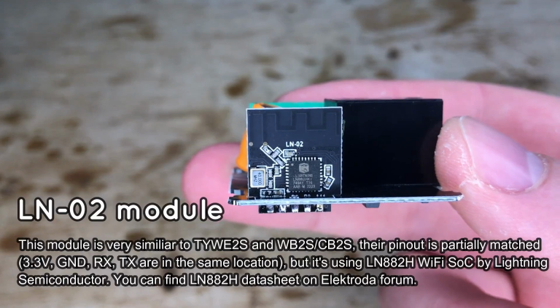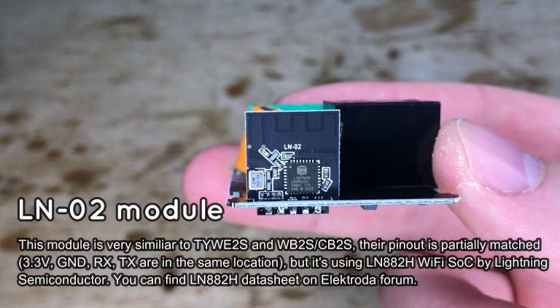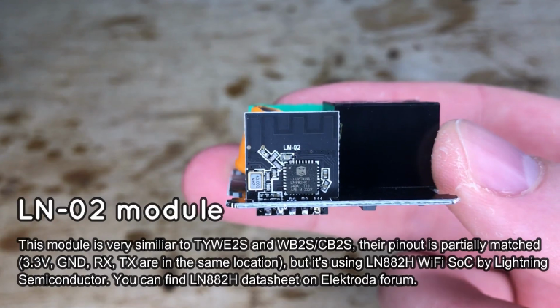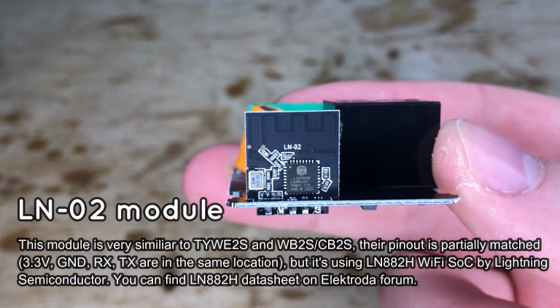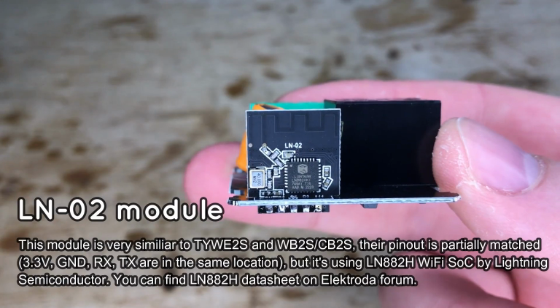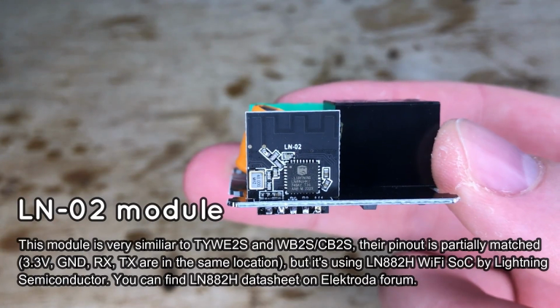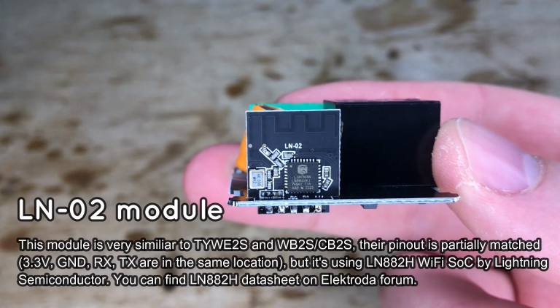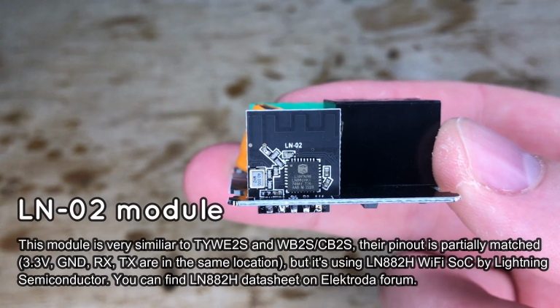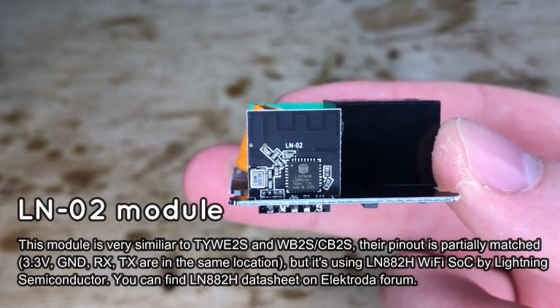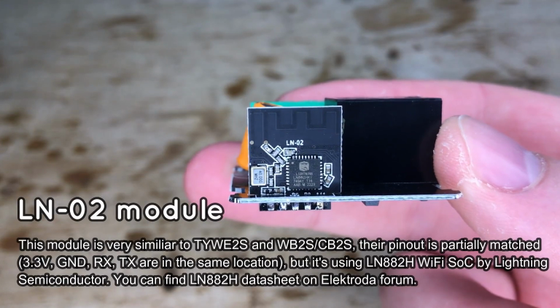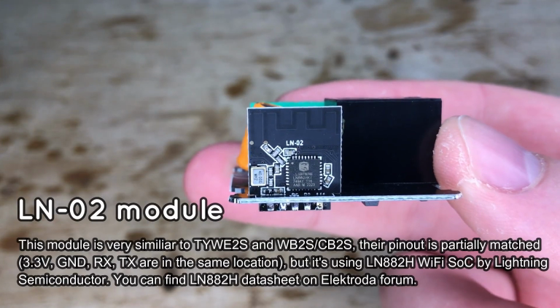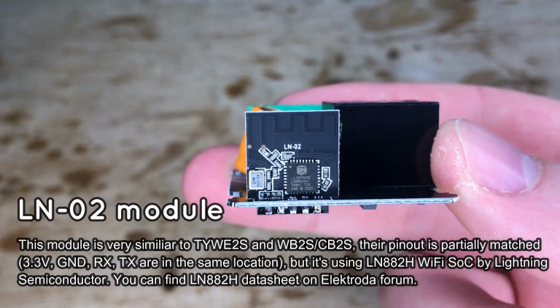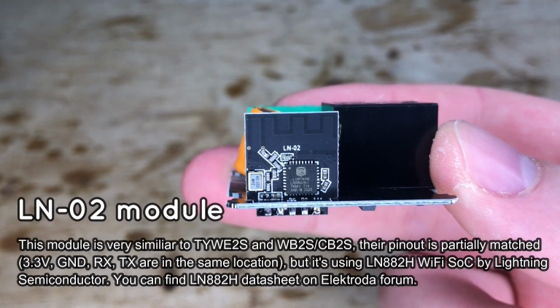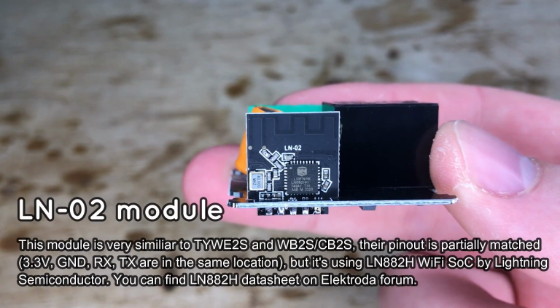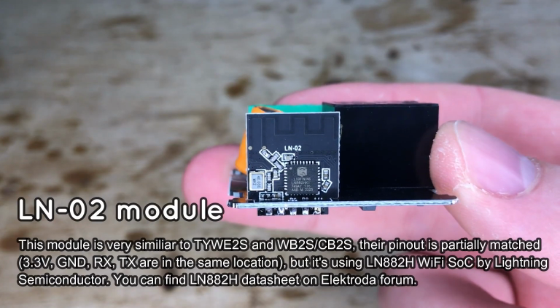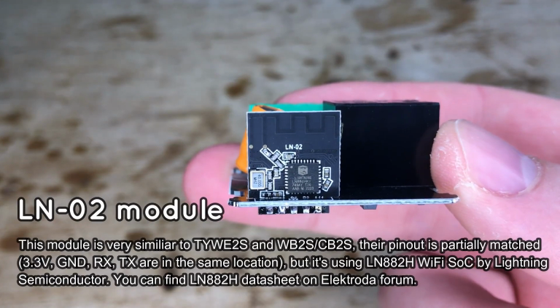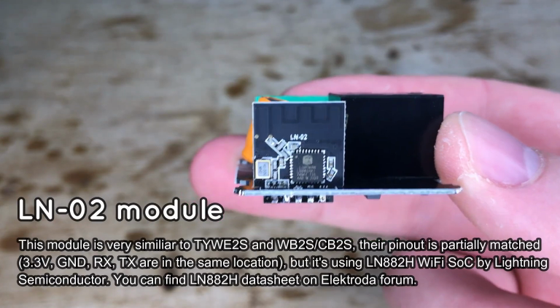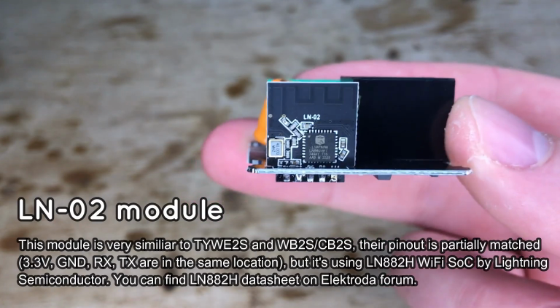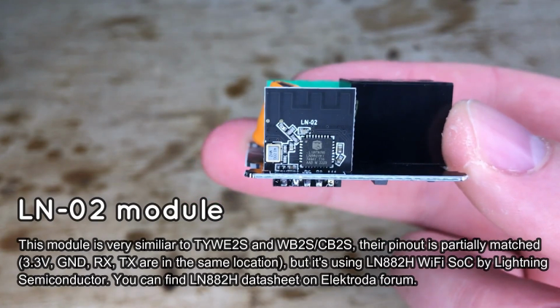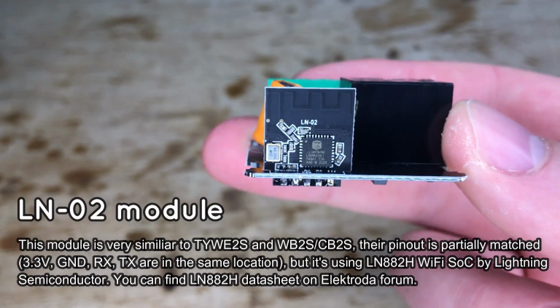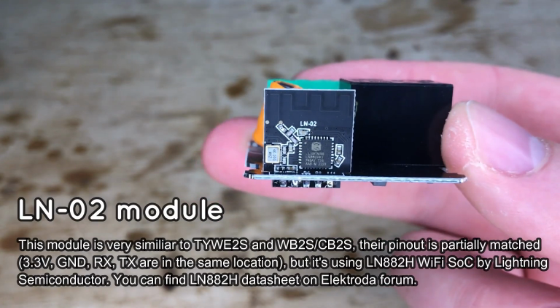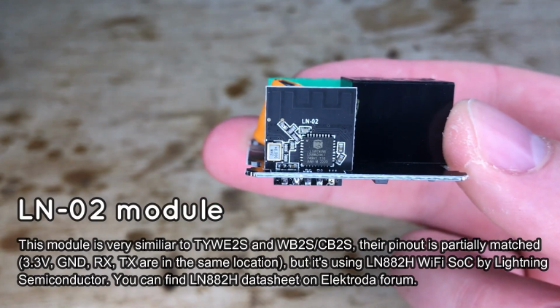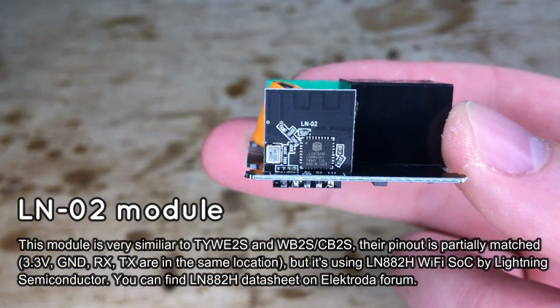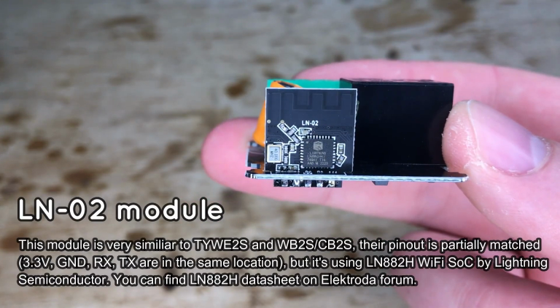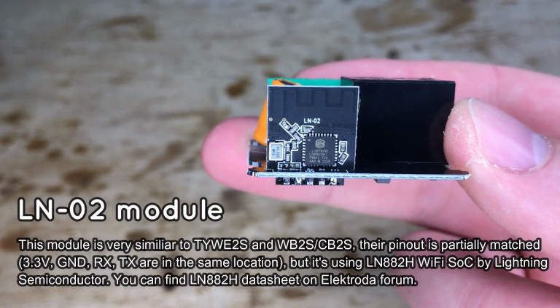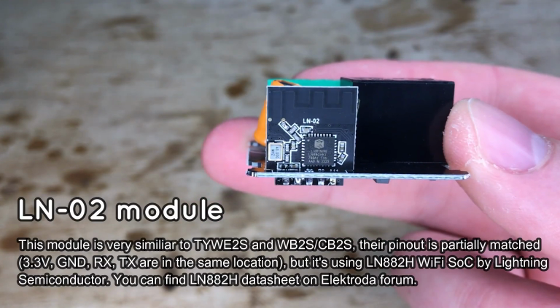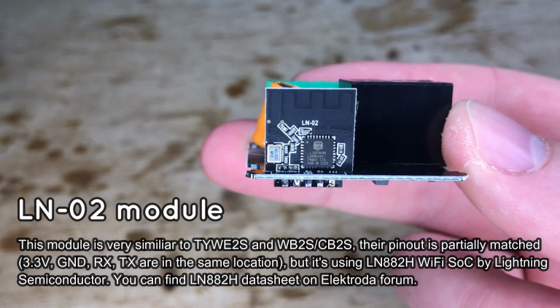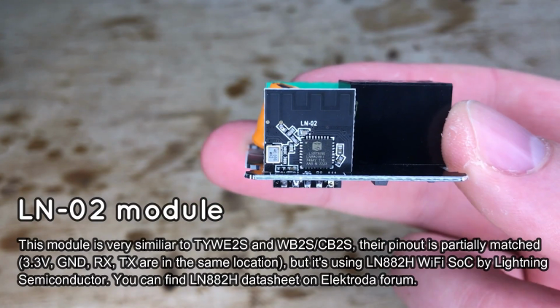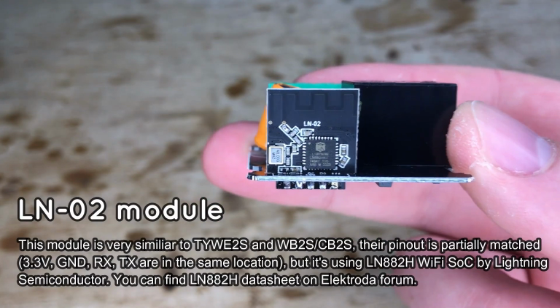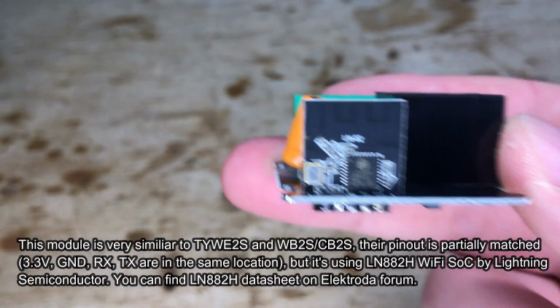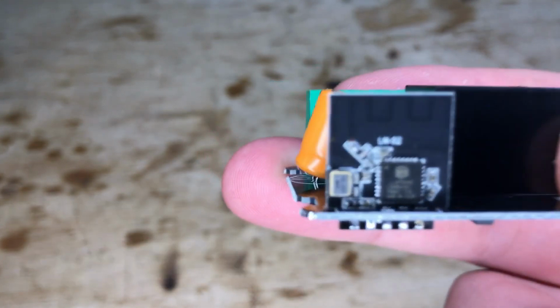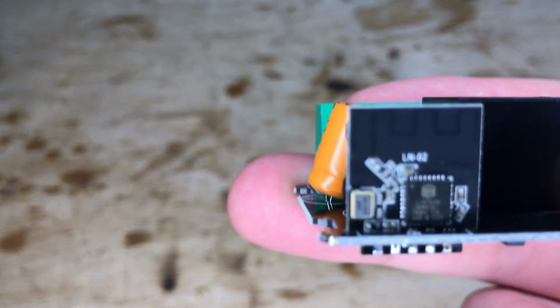You can check its datasheets in our forum — the link is available in the video description.